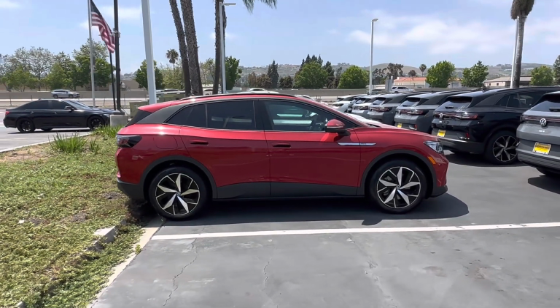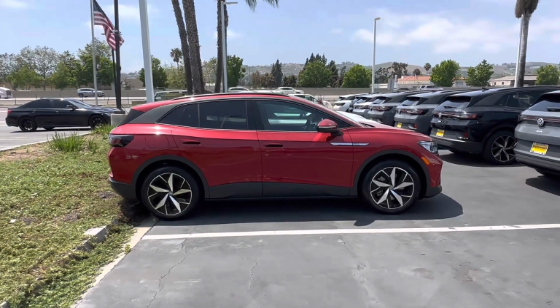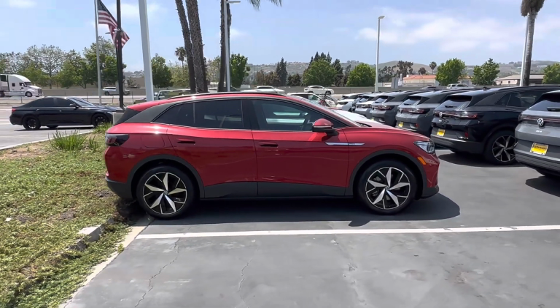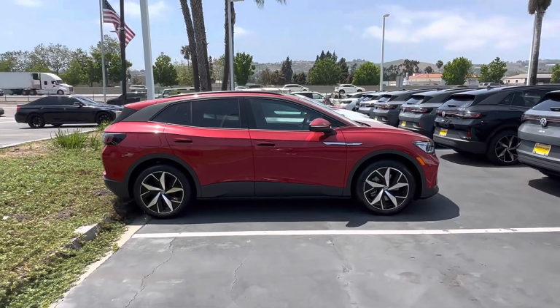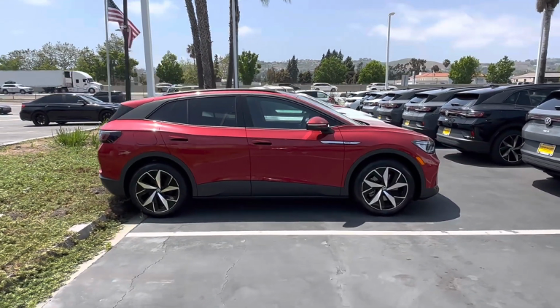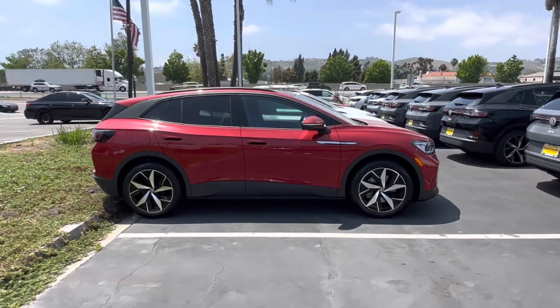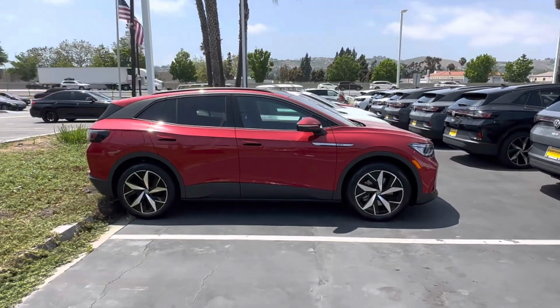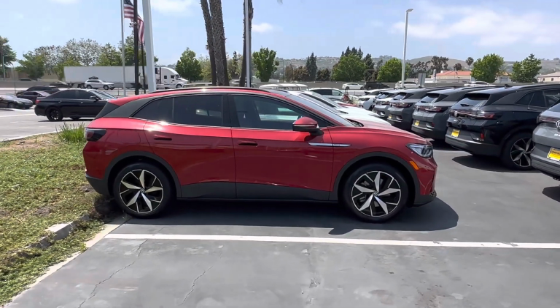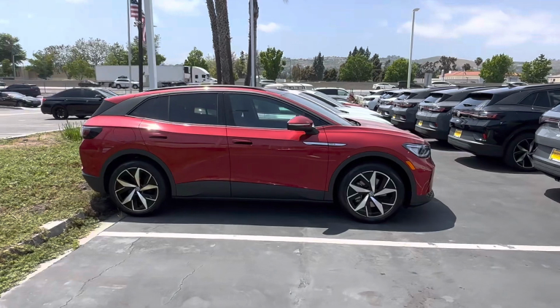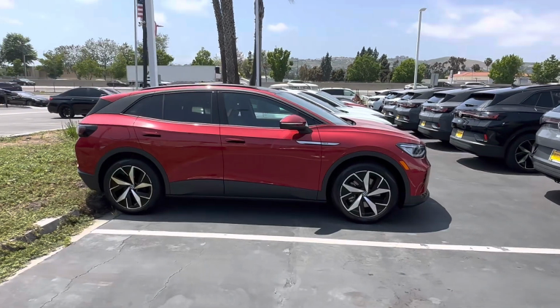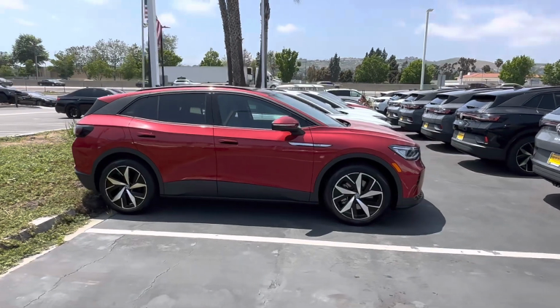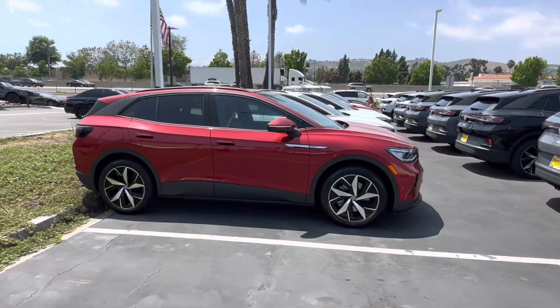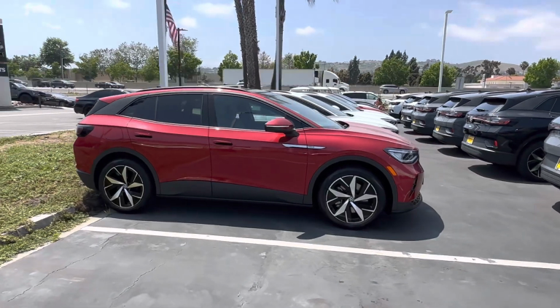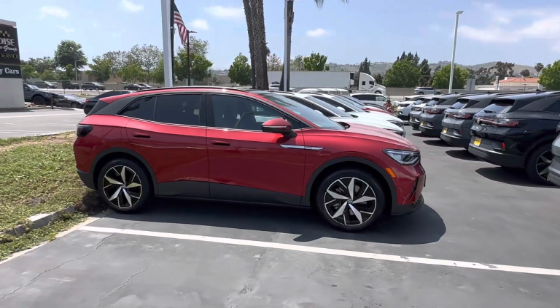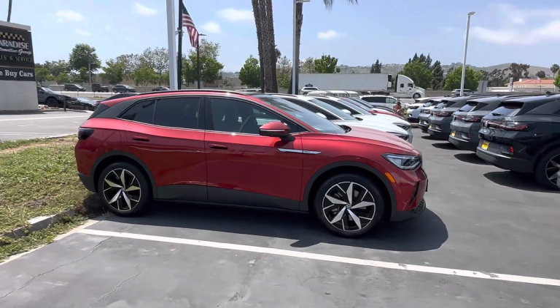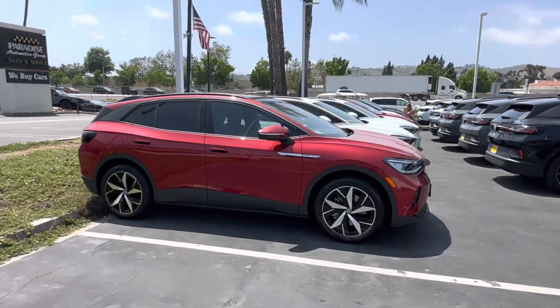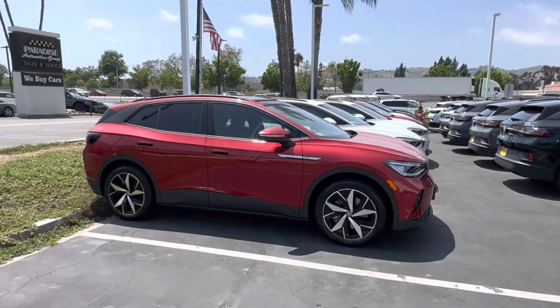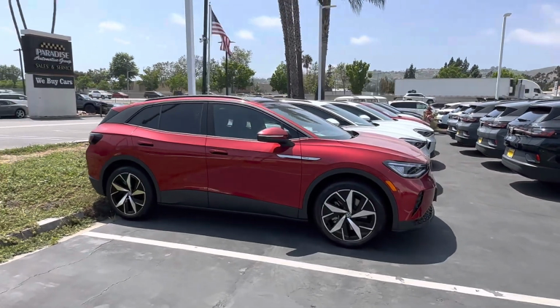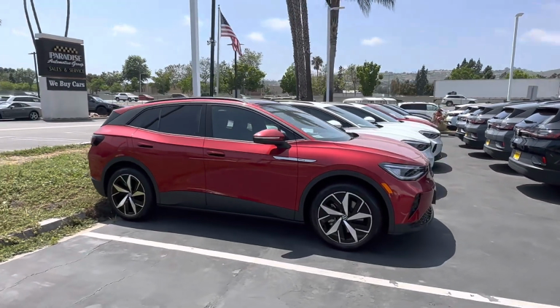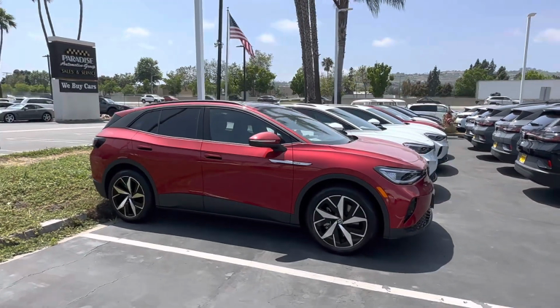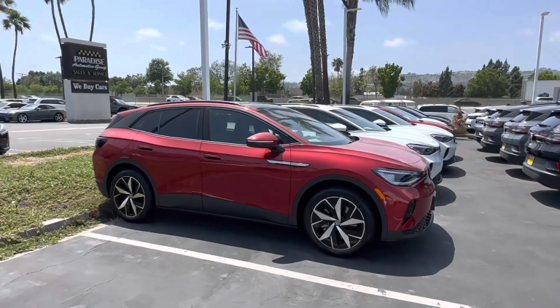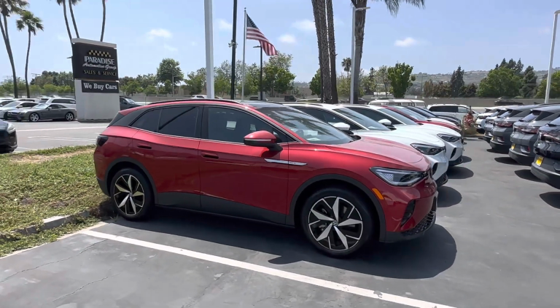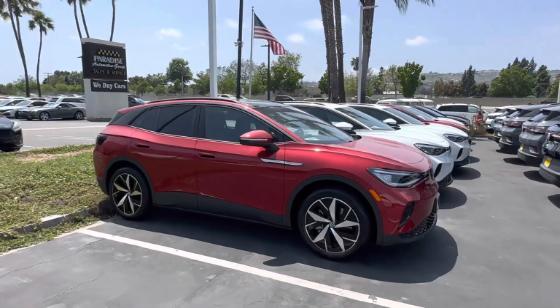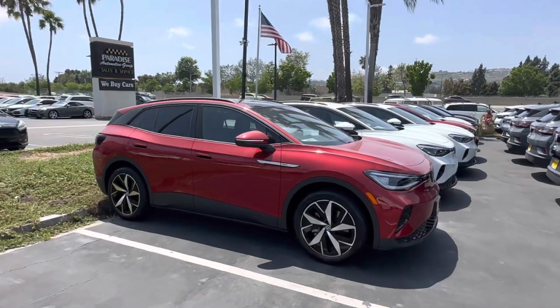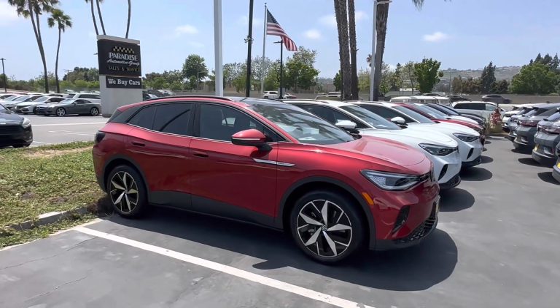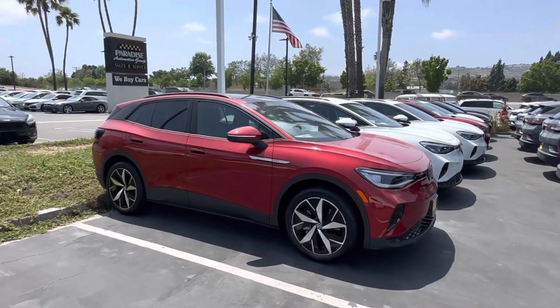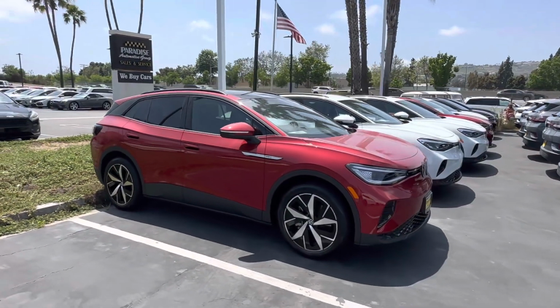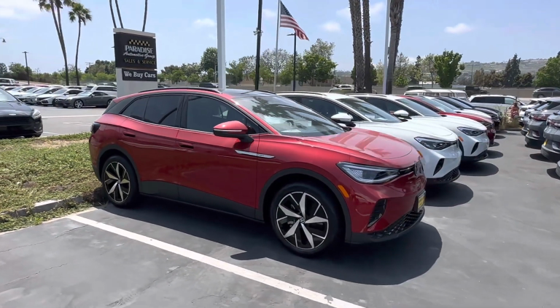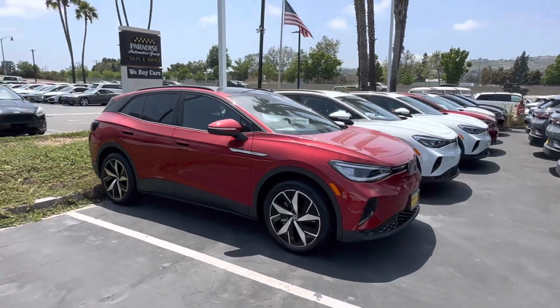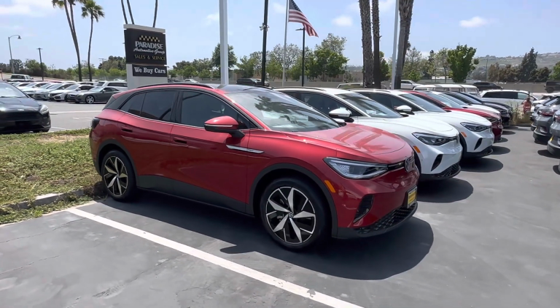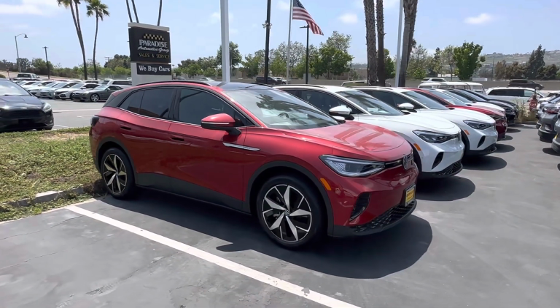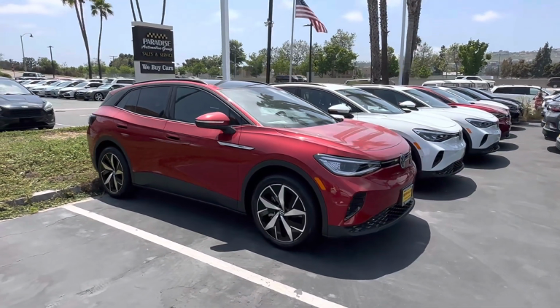Once again, this is Edward from Kappa VW. Please let me know how I may help you, and I'll be happy to do so. Thank you so much. Bye-bye.